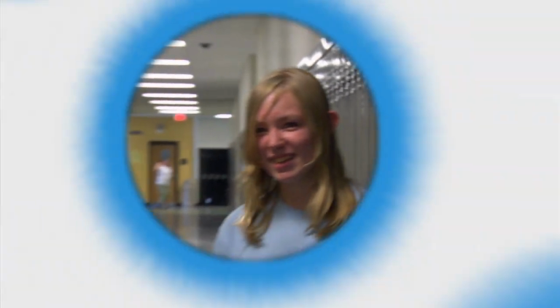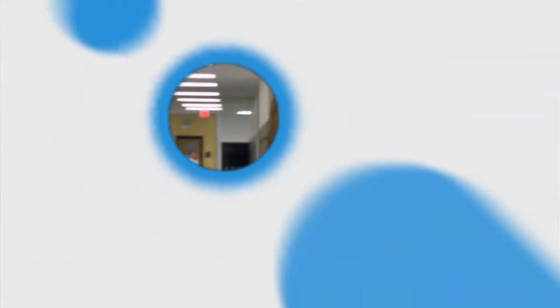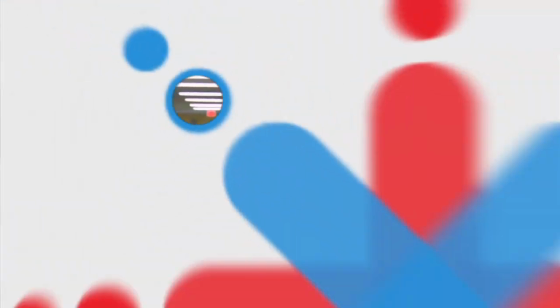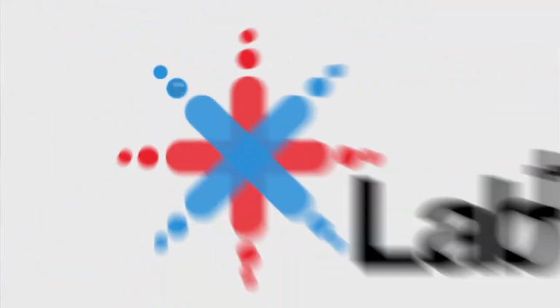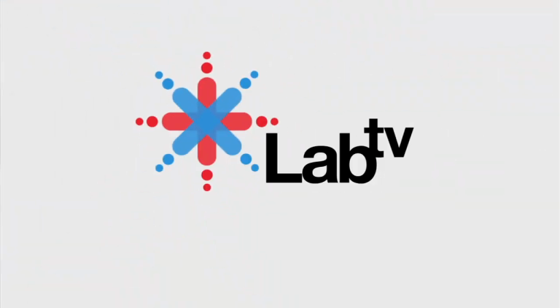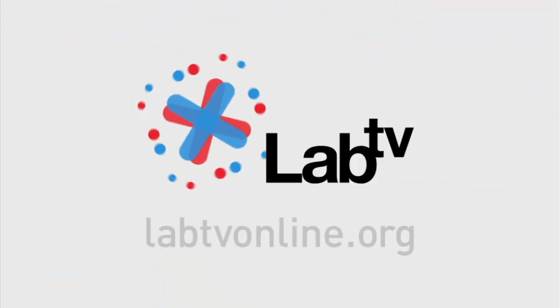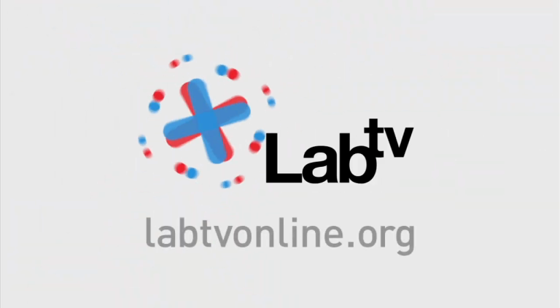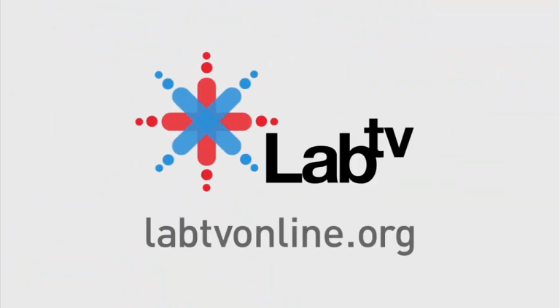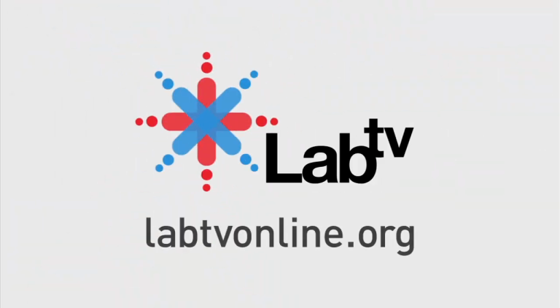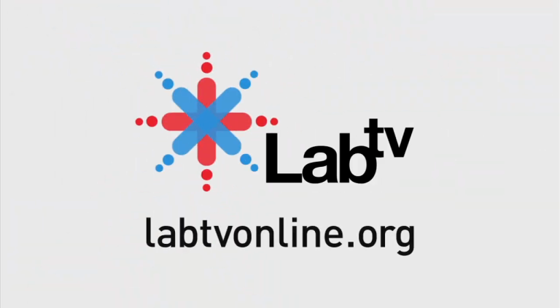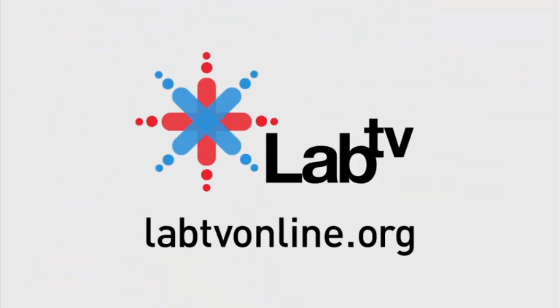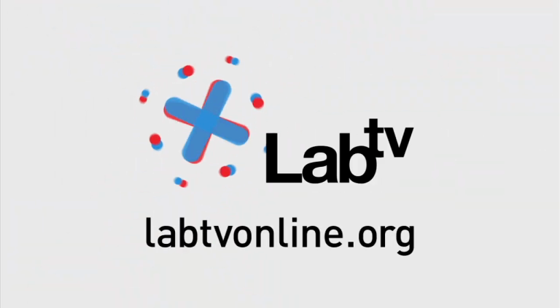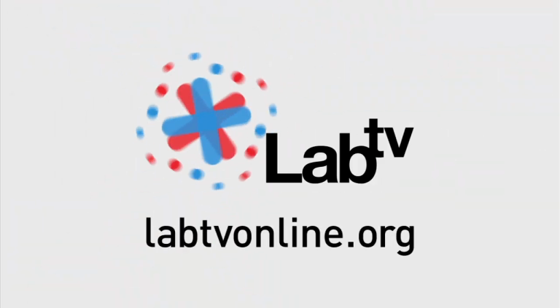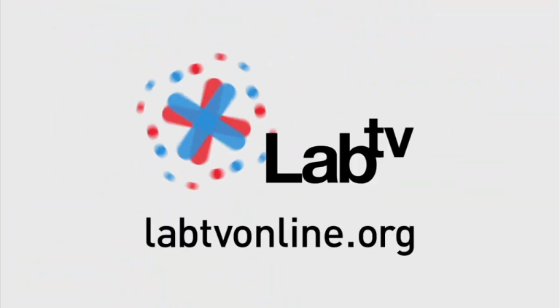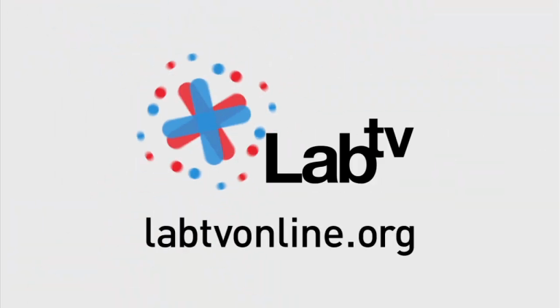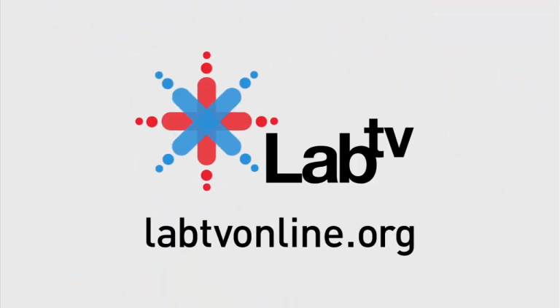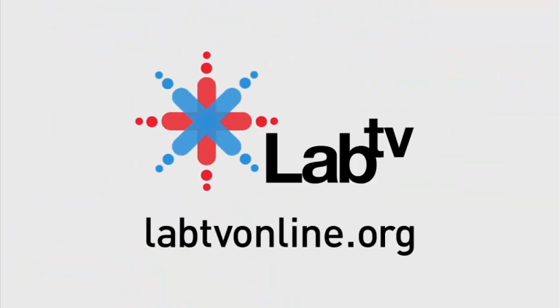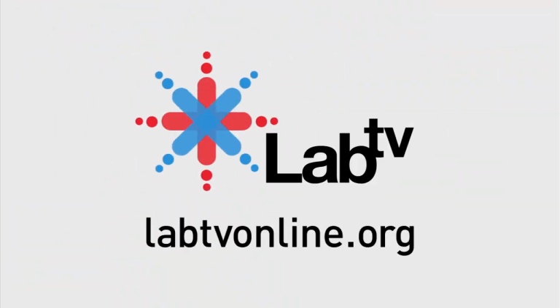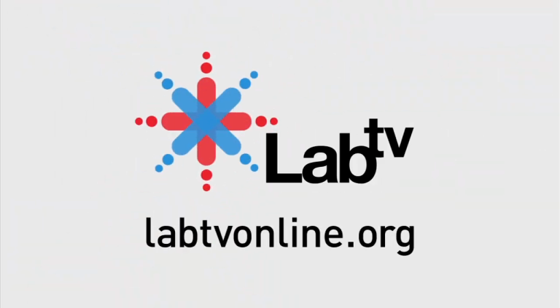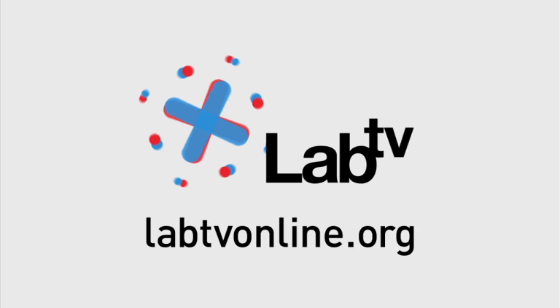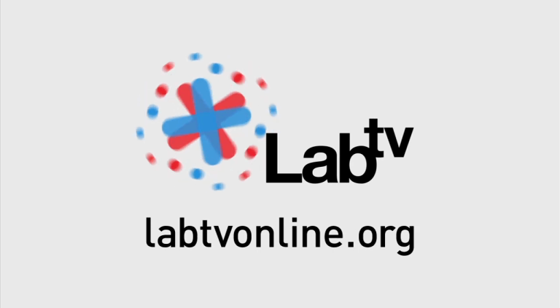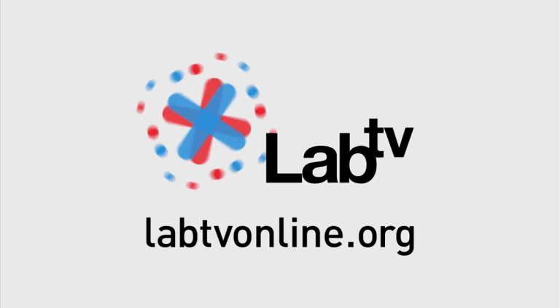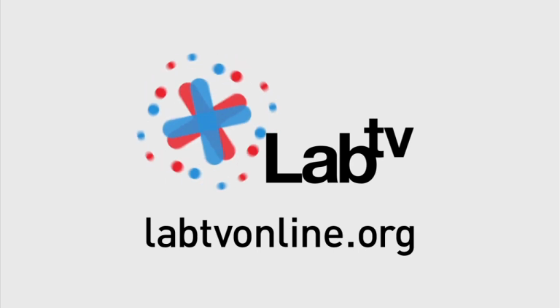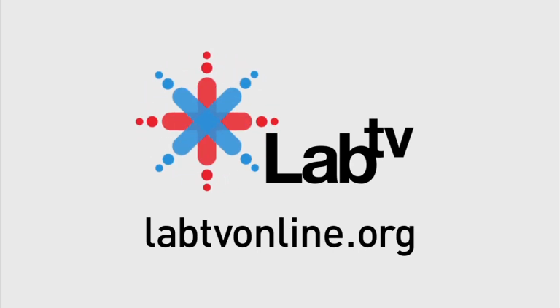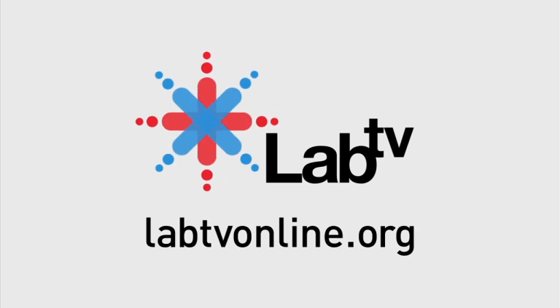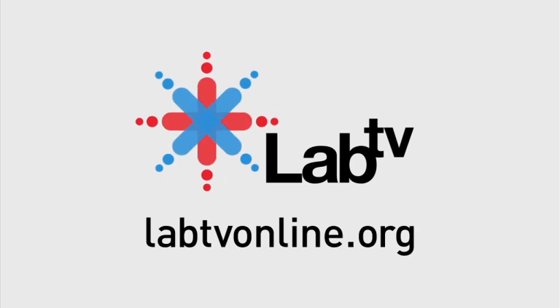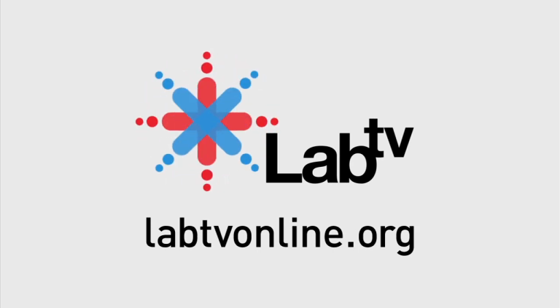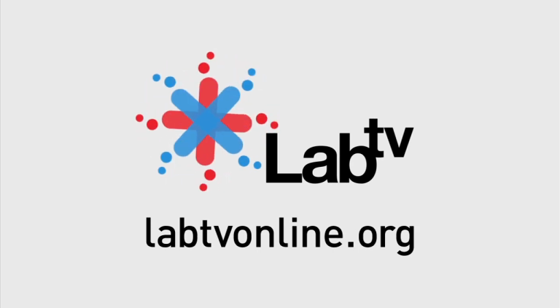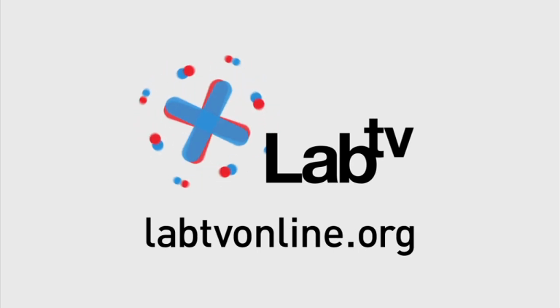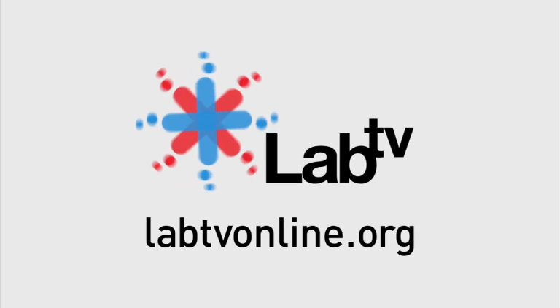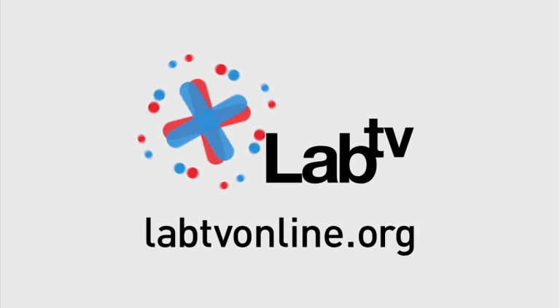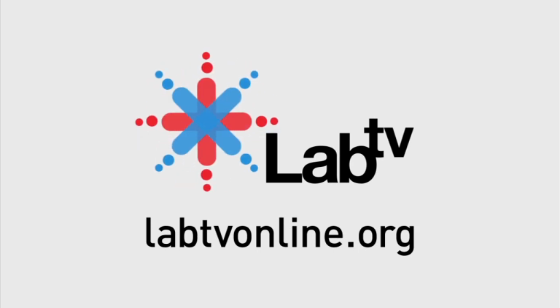To find out more about the National Defense Education Program, check out labtvonline.org.